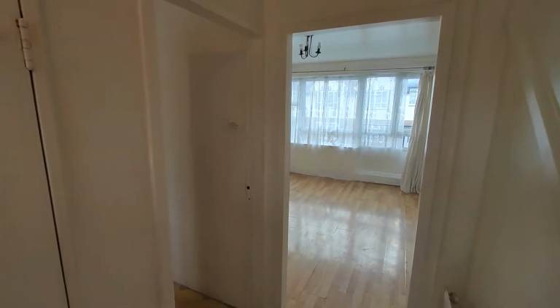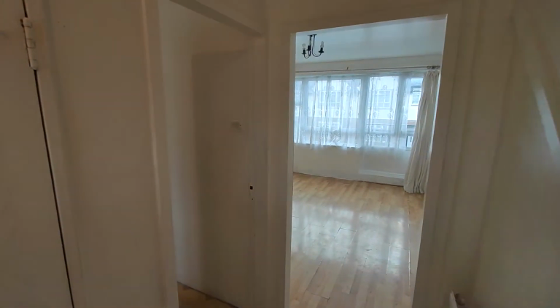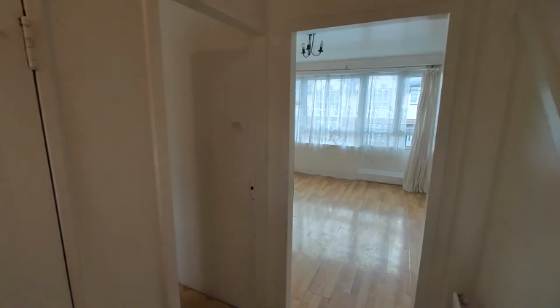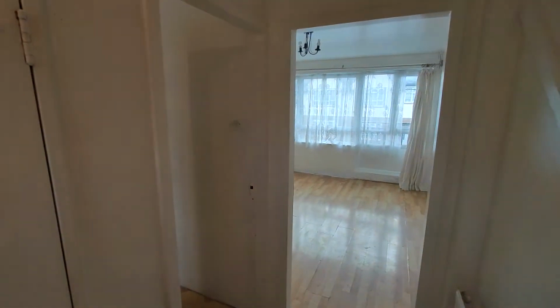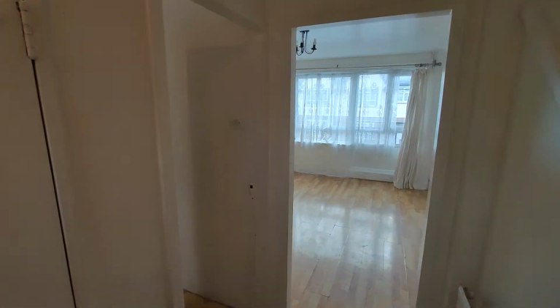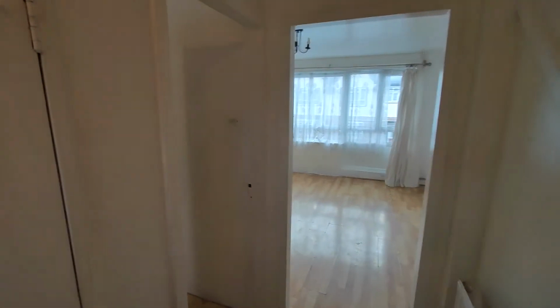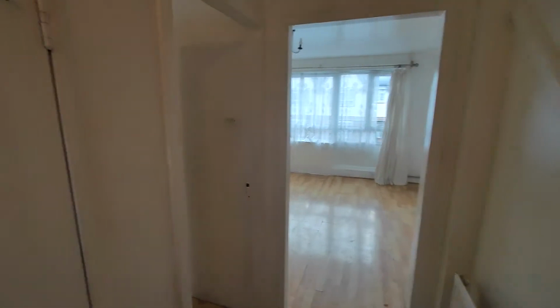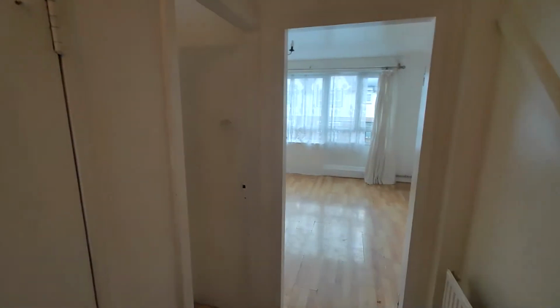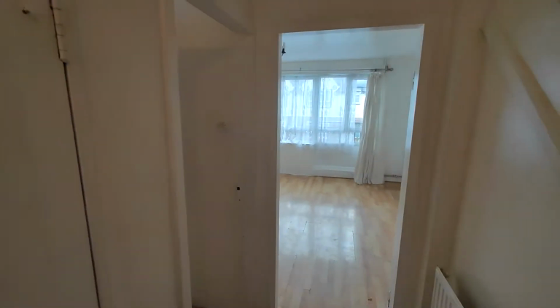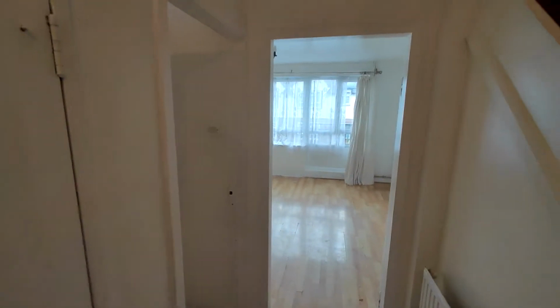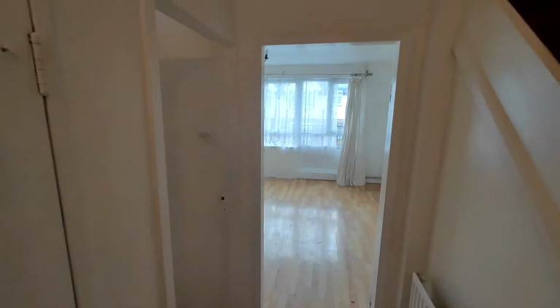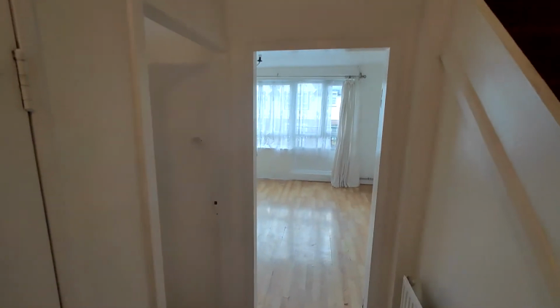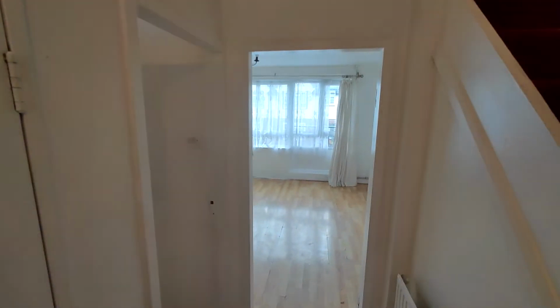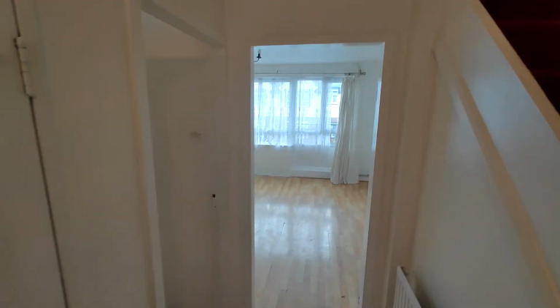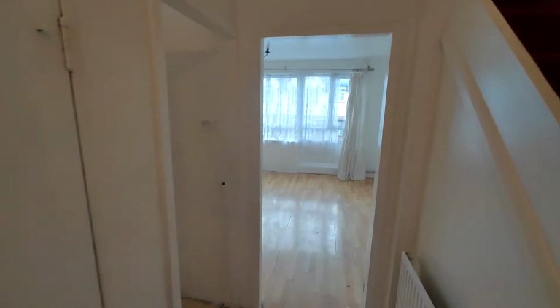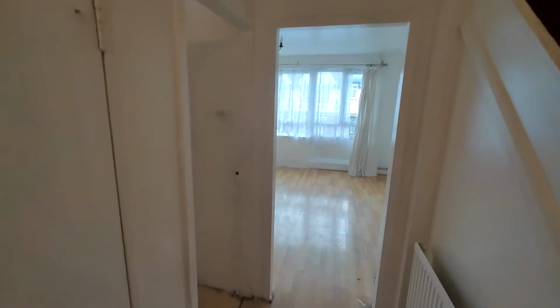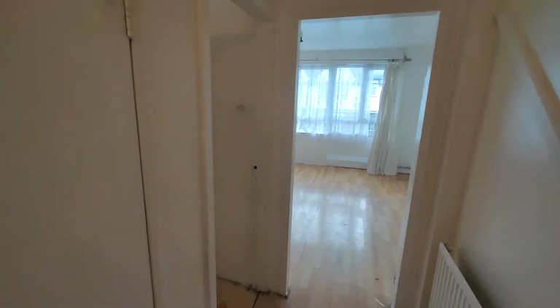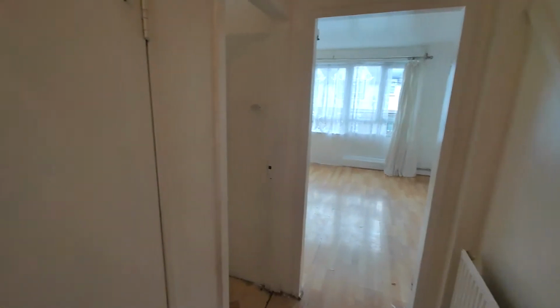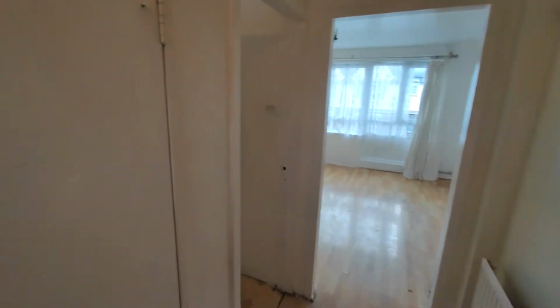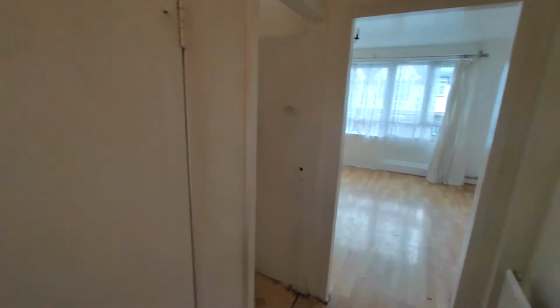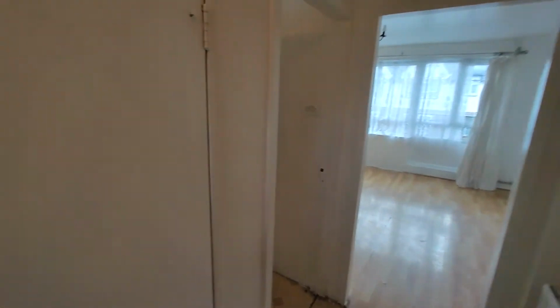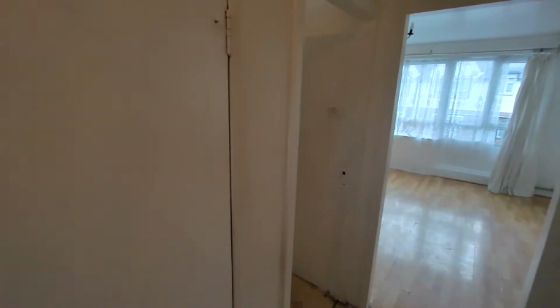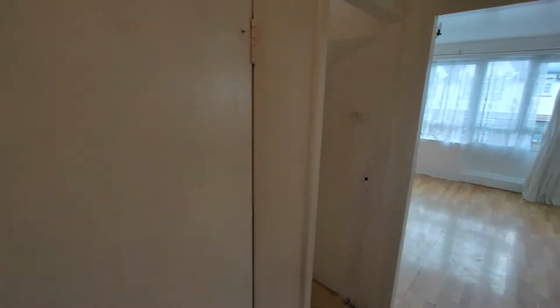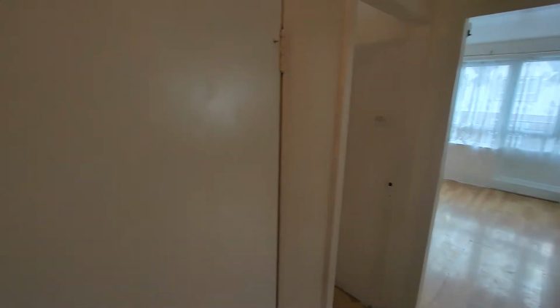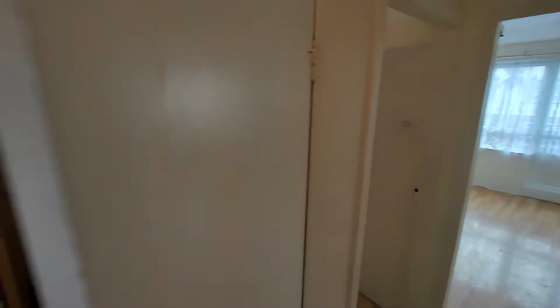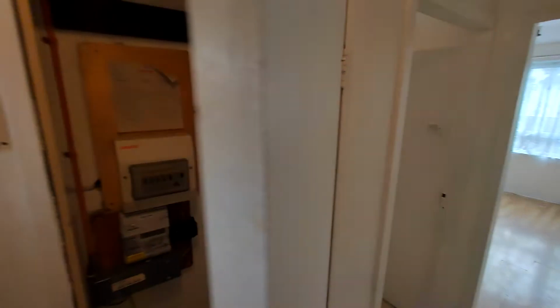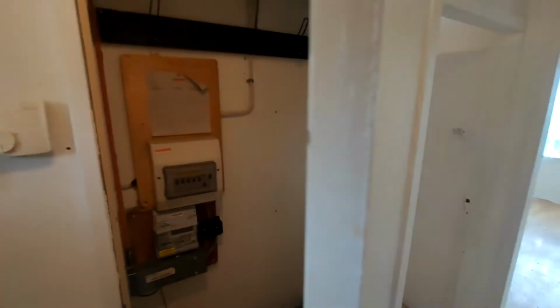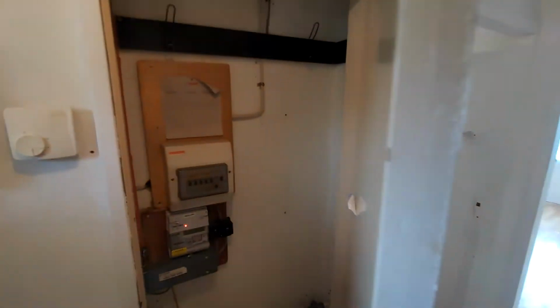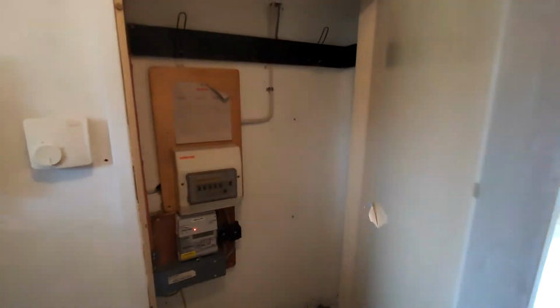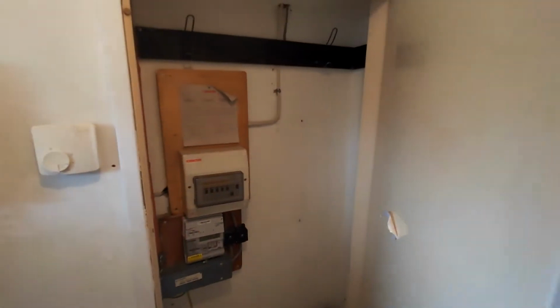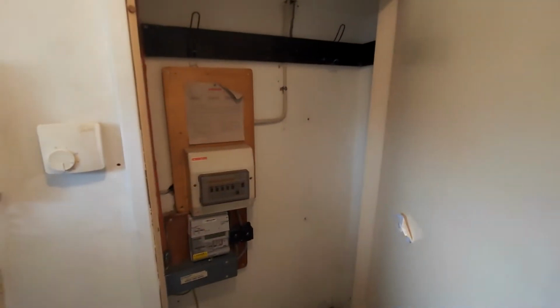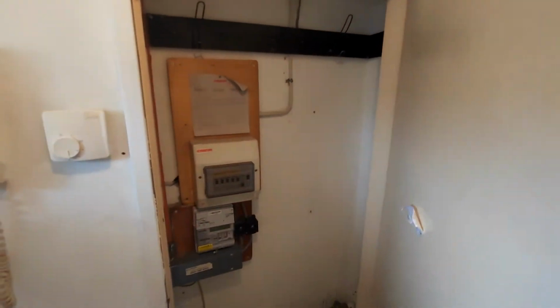So upon entrance on the right here we meet the cupboard.